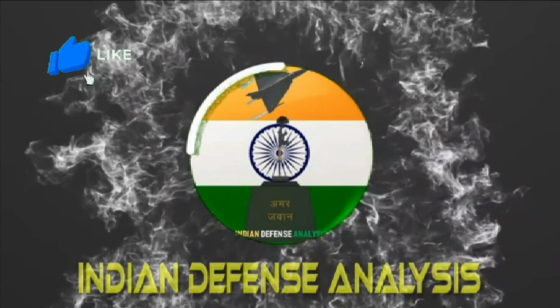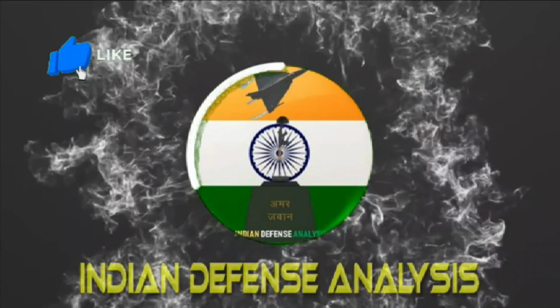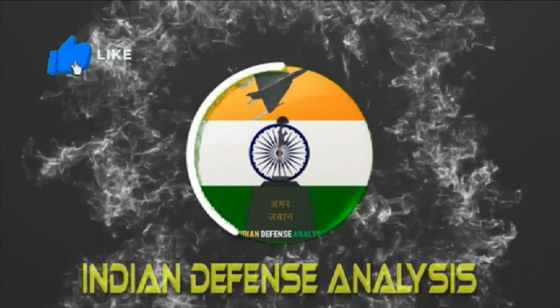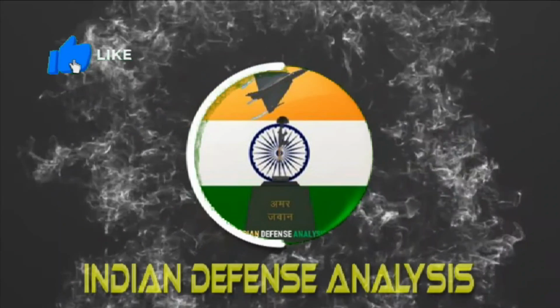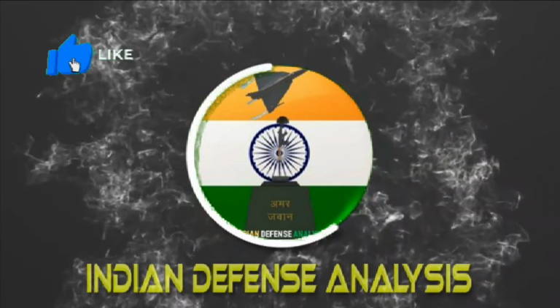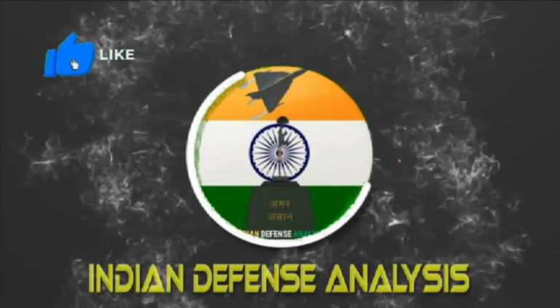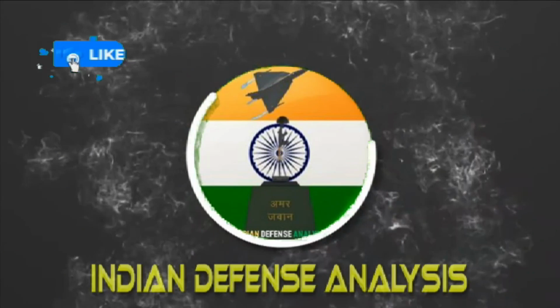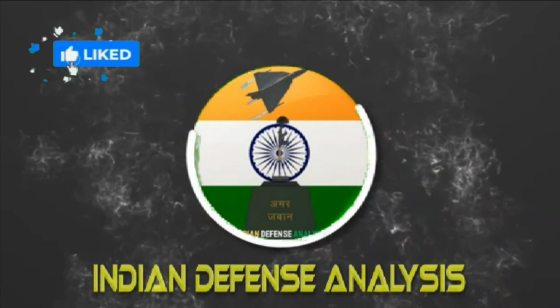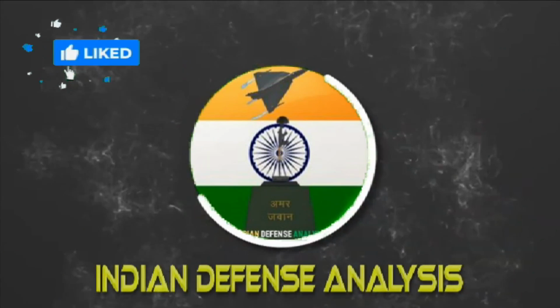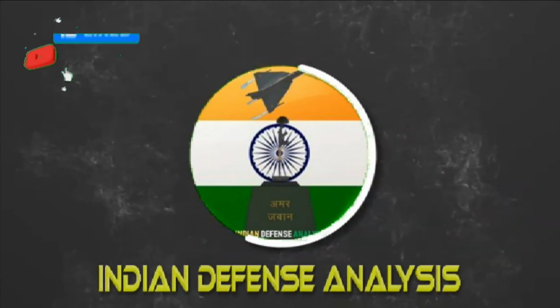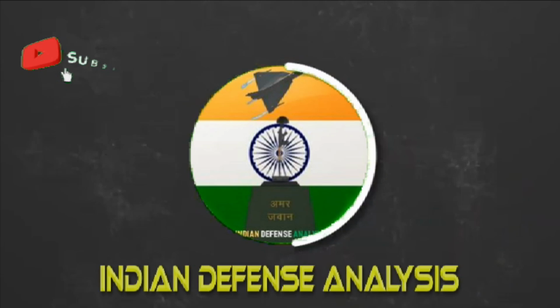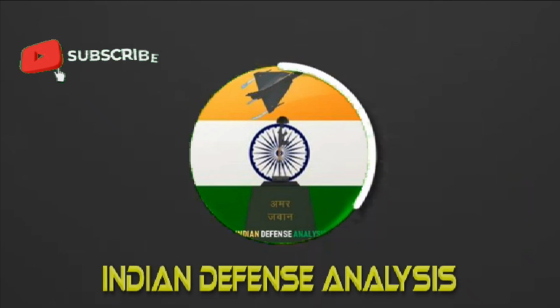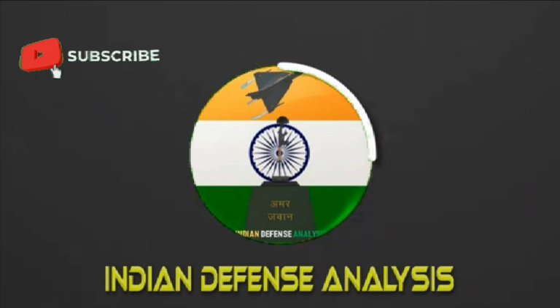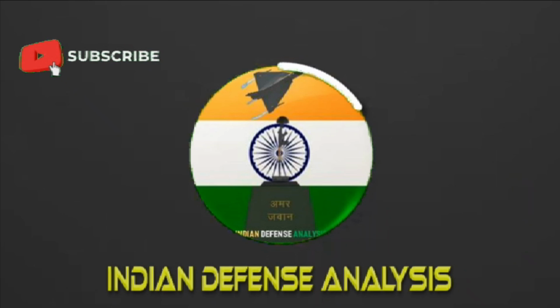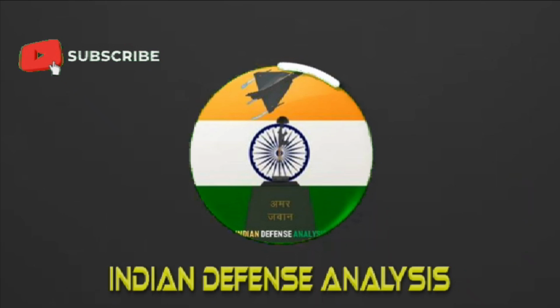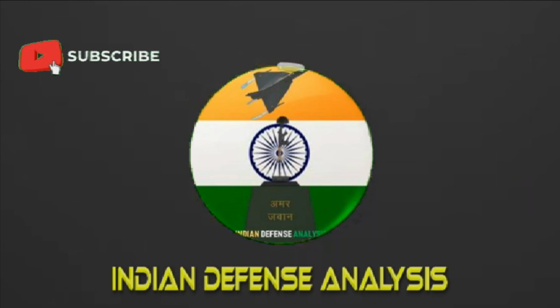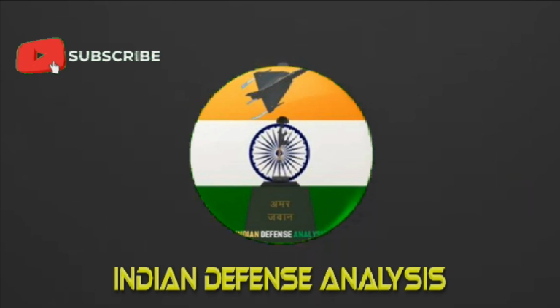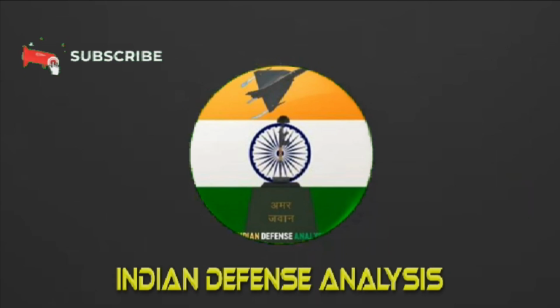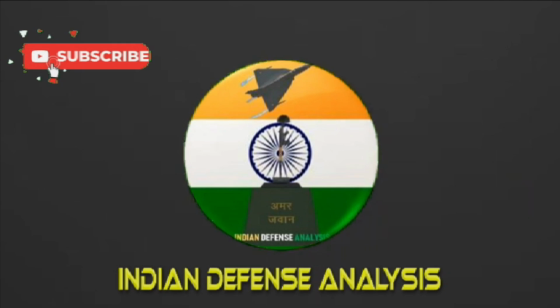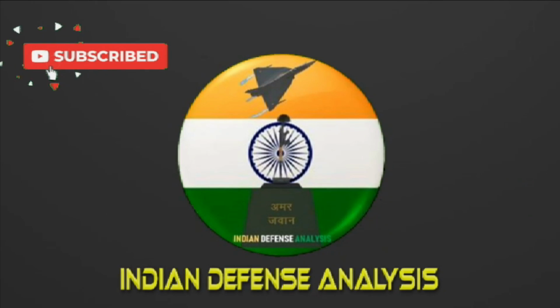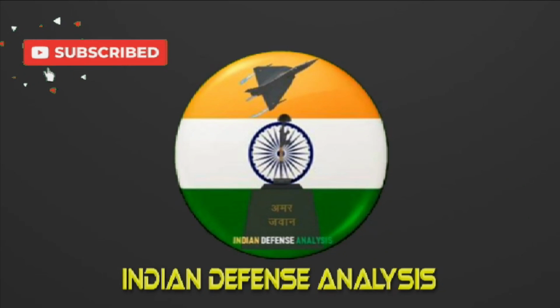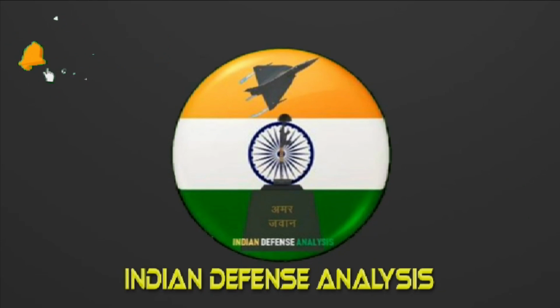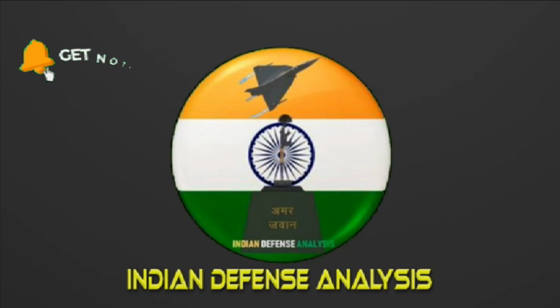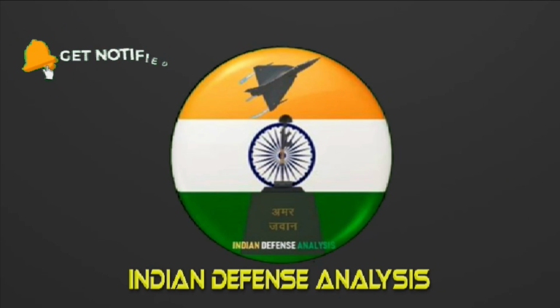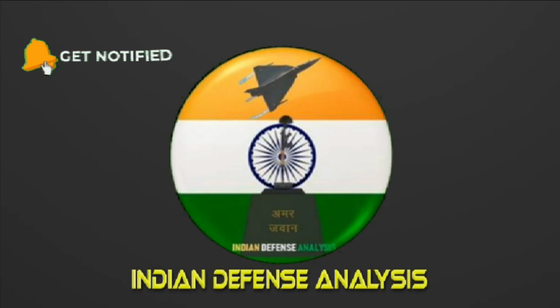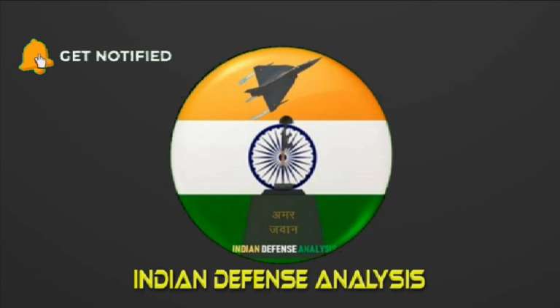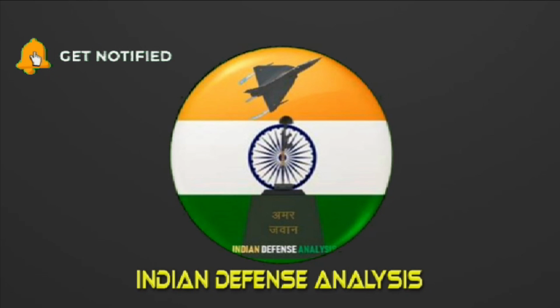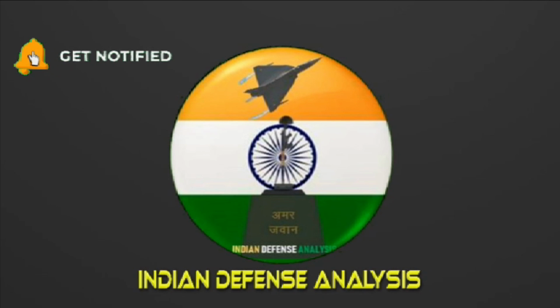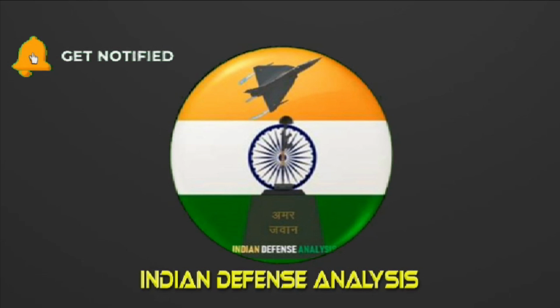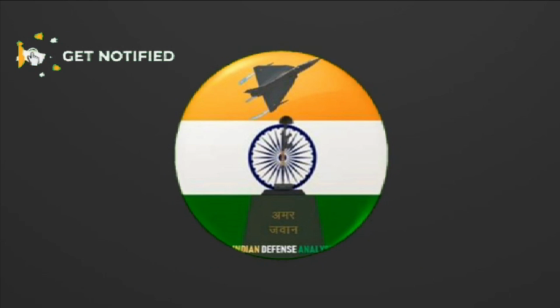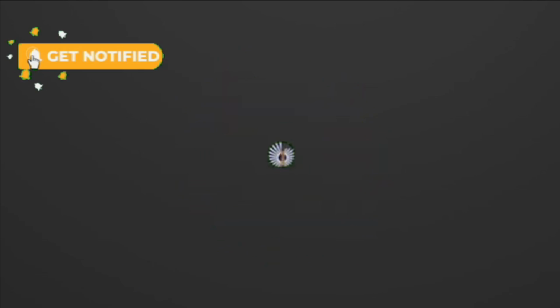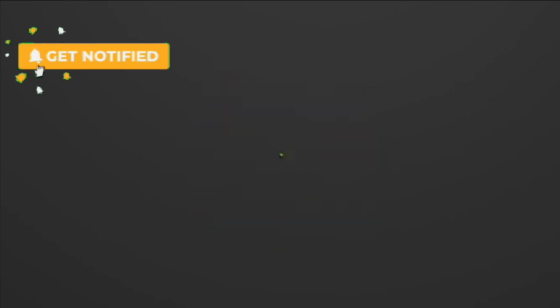Hello and welcome back to your channel Indian Defense Analysis, where we bring to you all the latest developments happening in the defense sector.